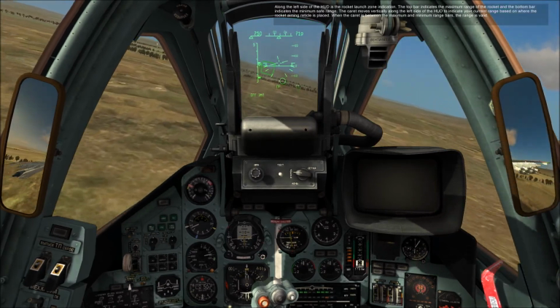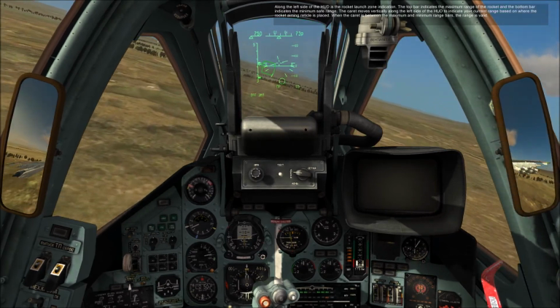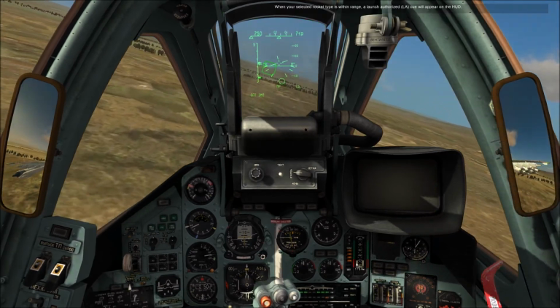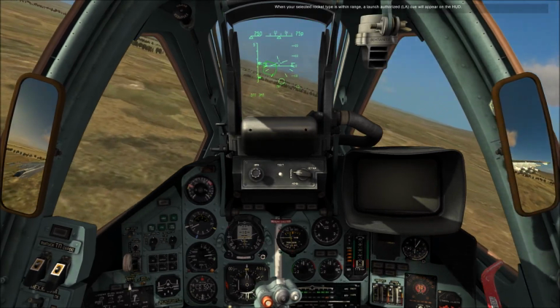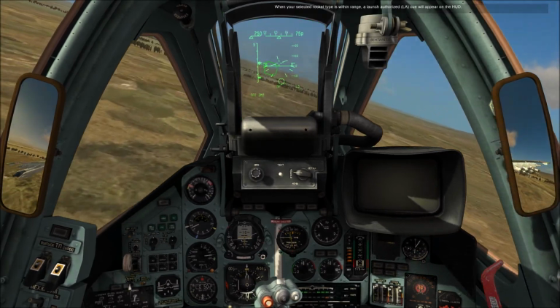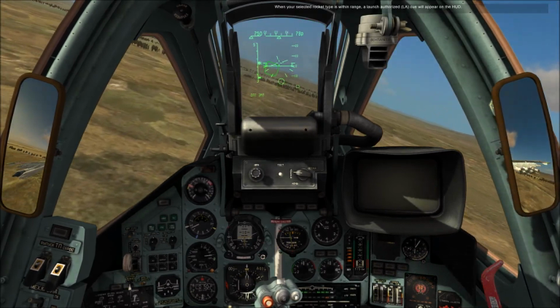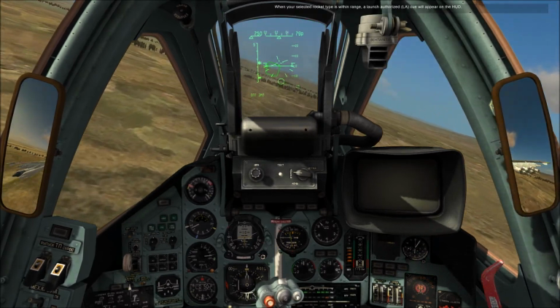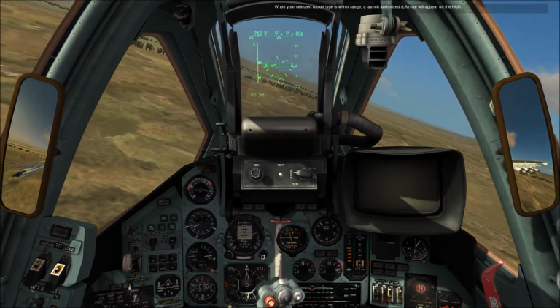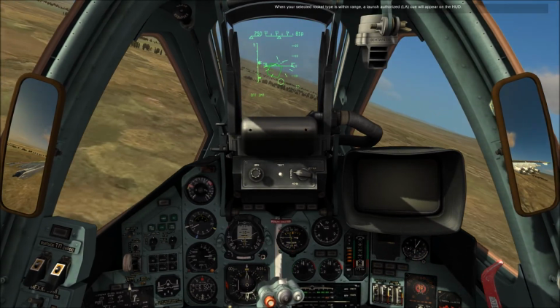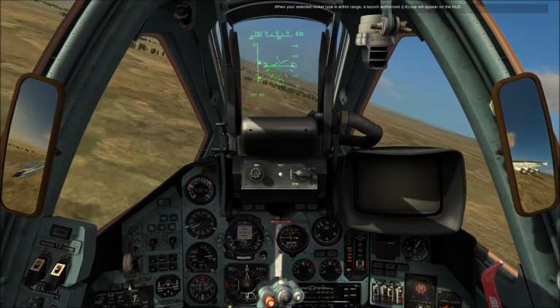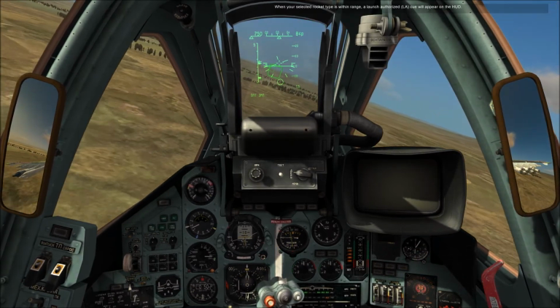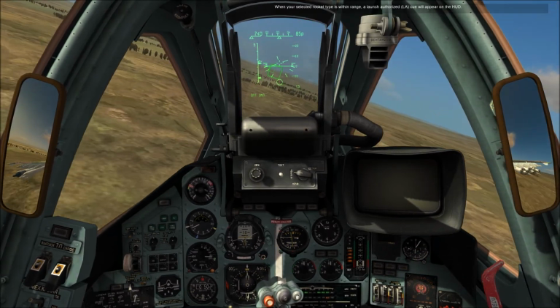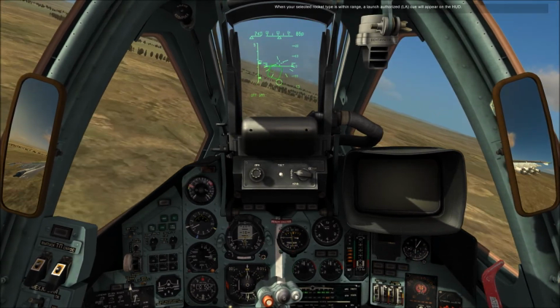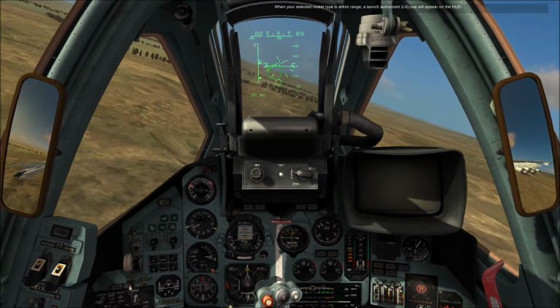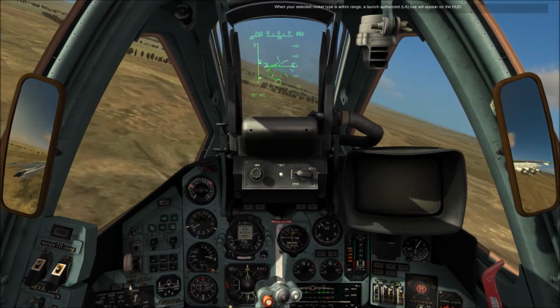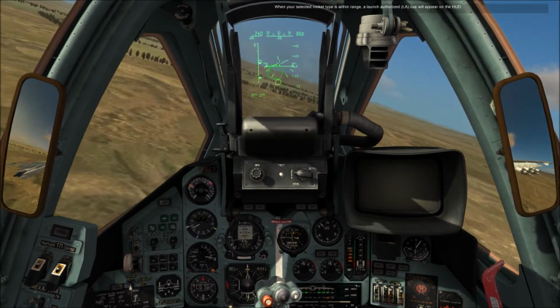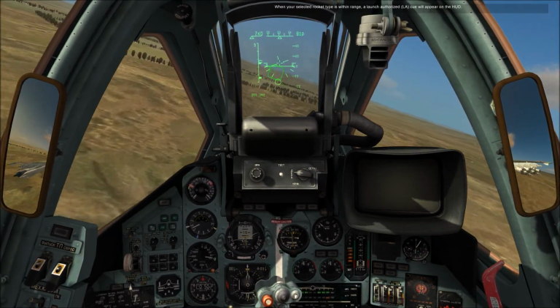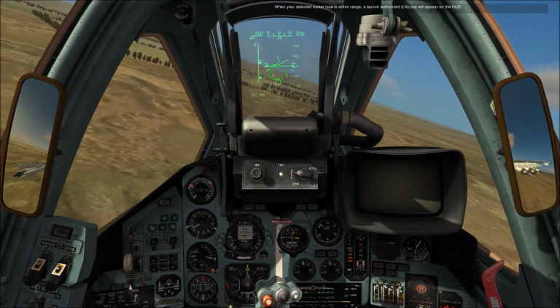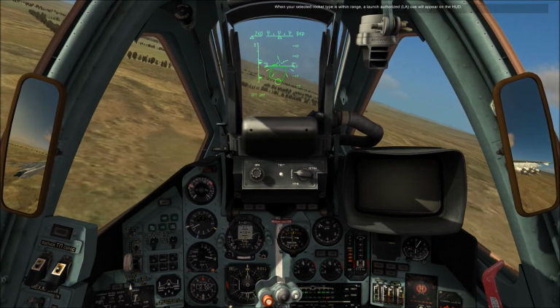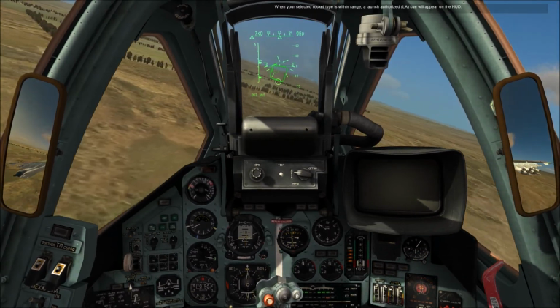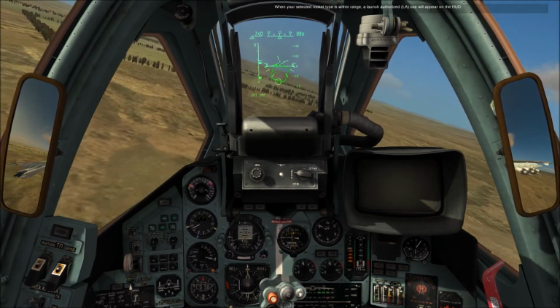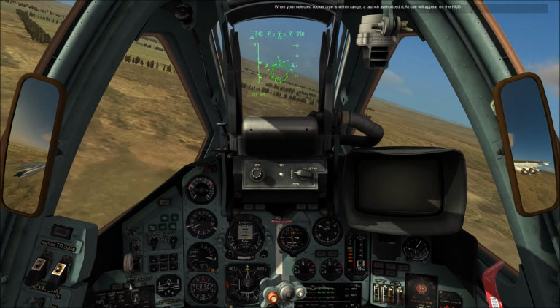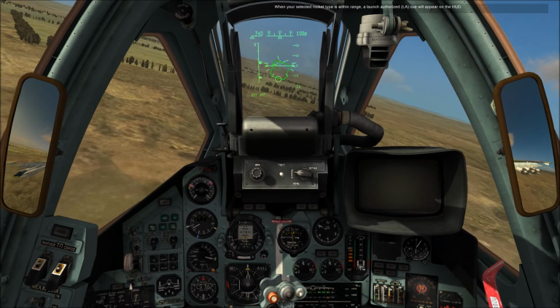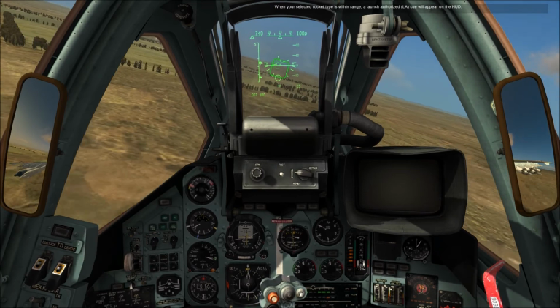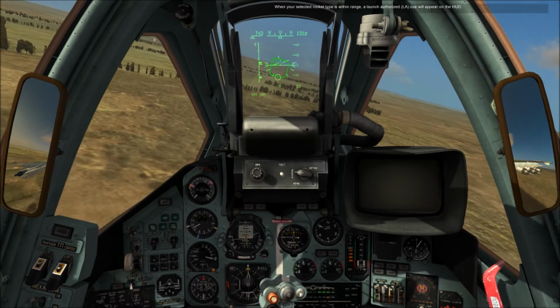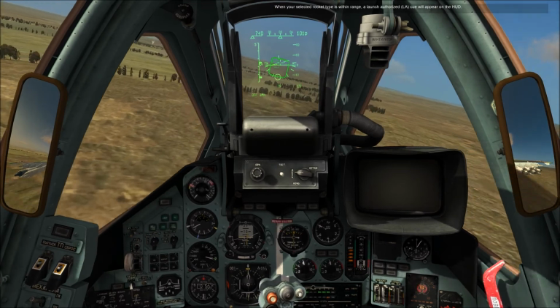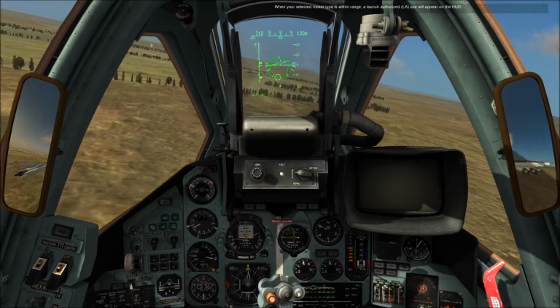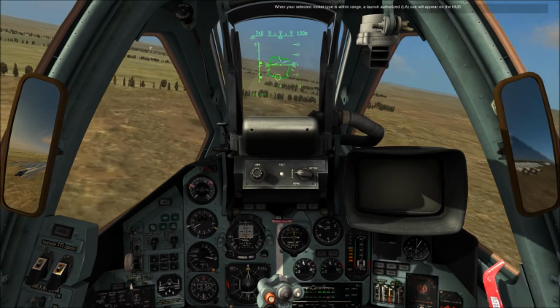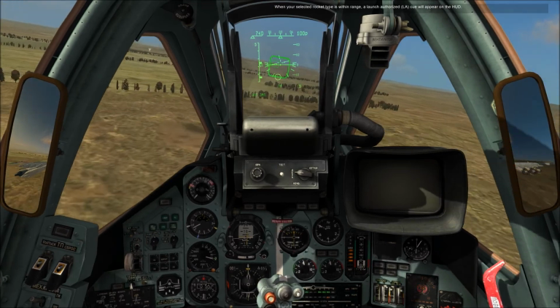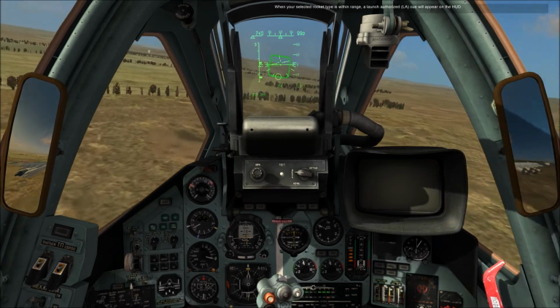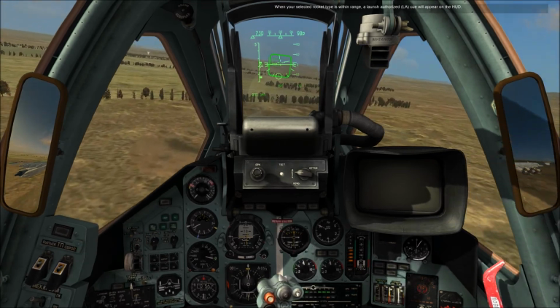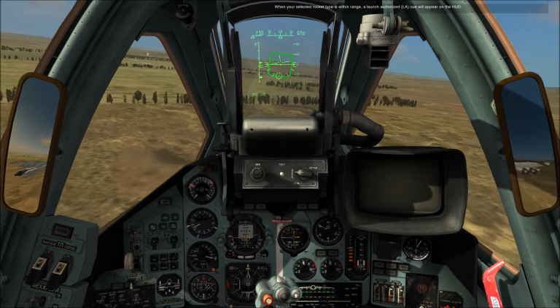When your selected rocket type is within range, a launch authorization cue will appear on the HUD.